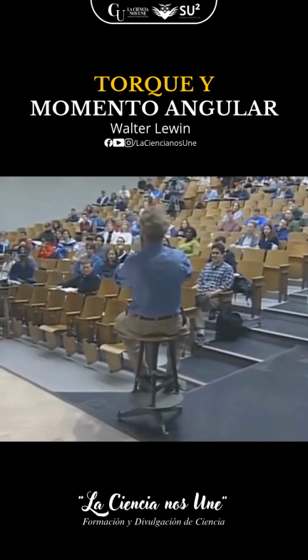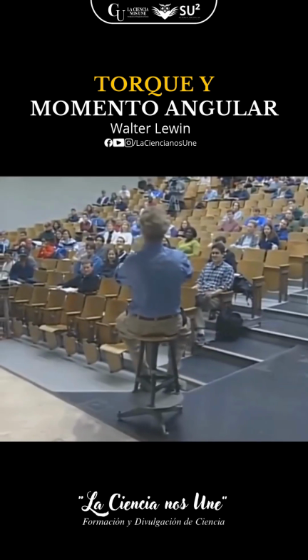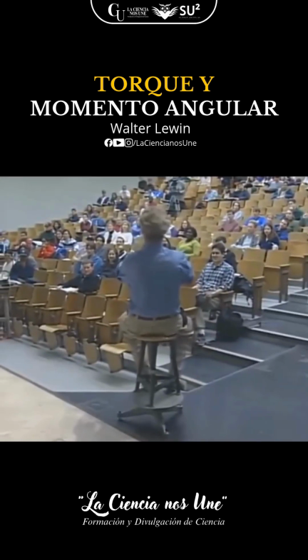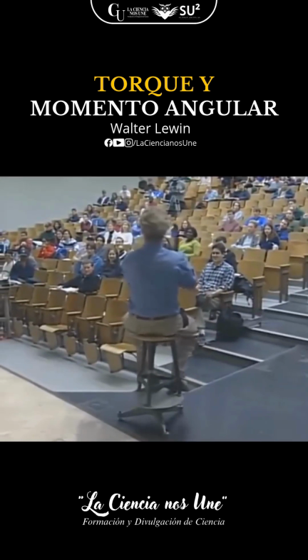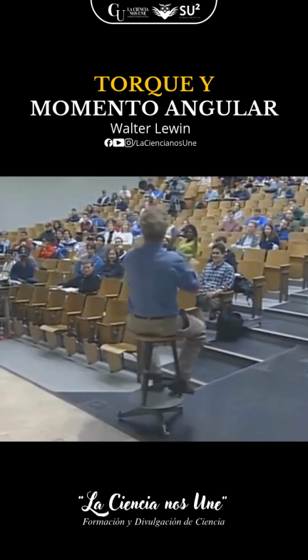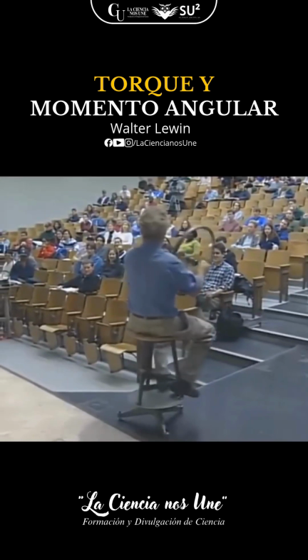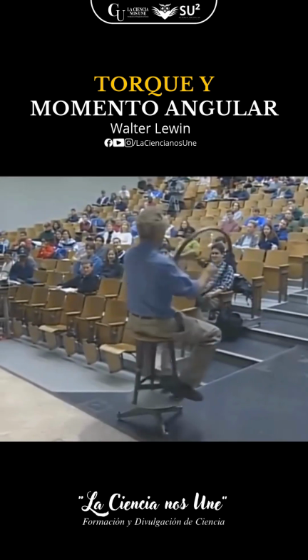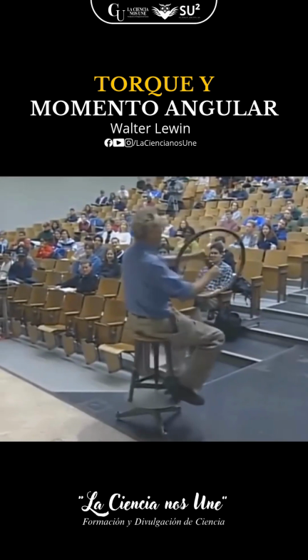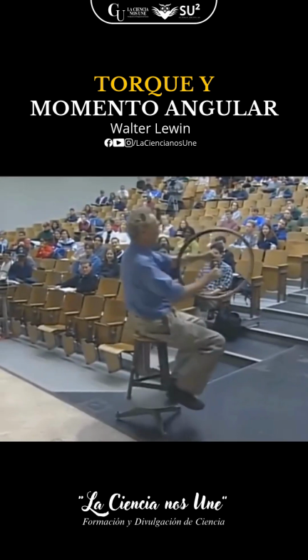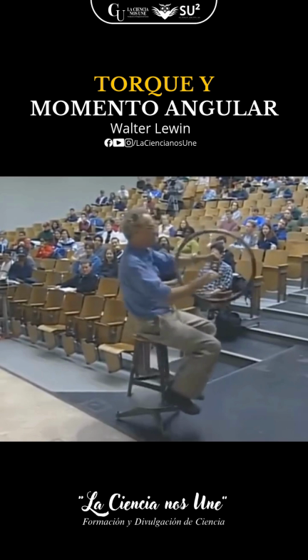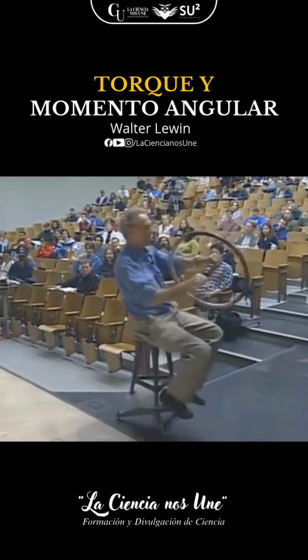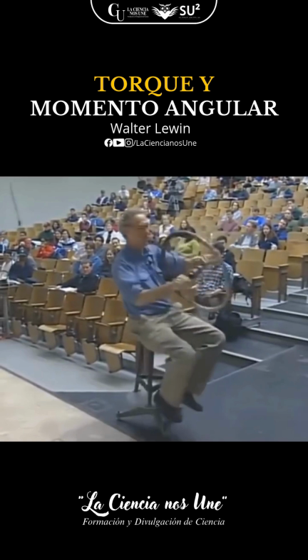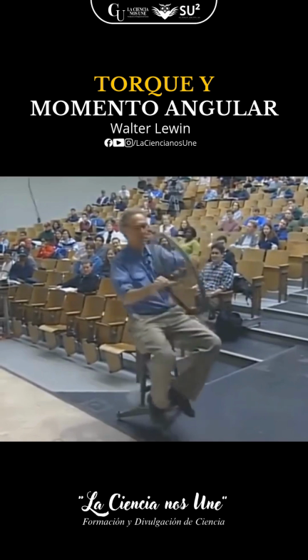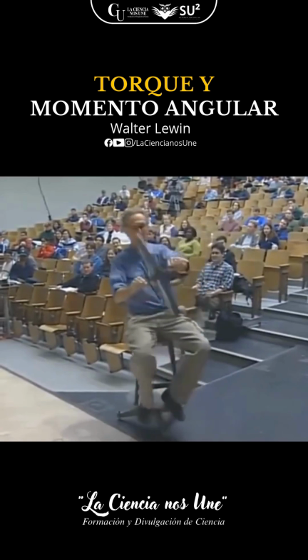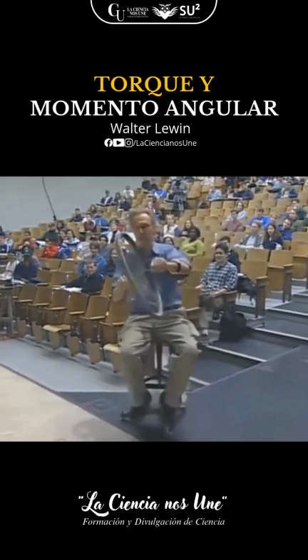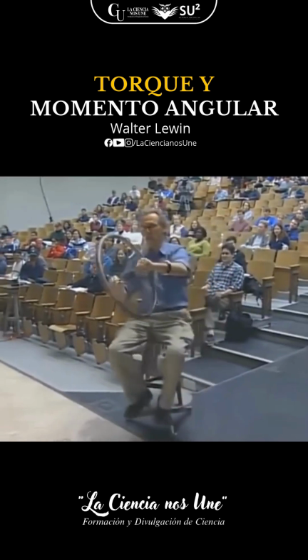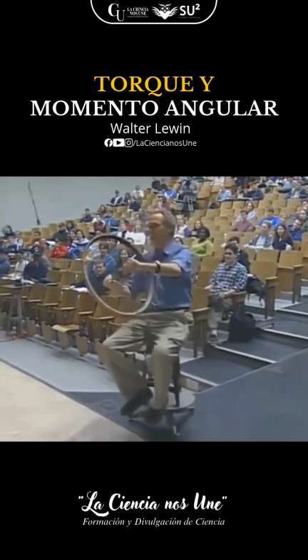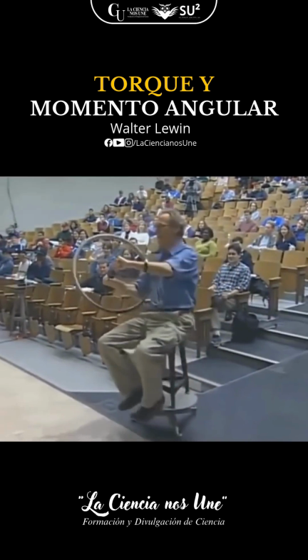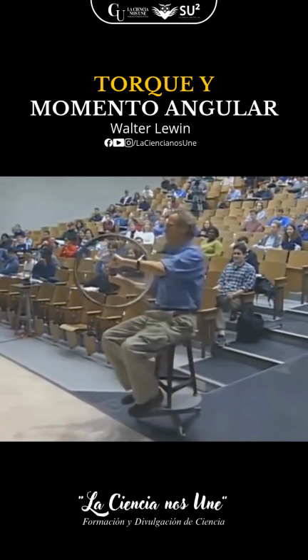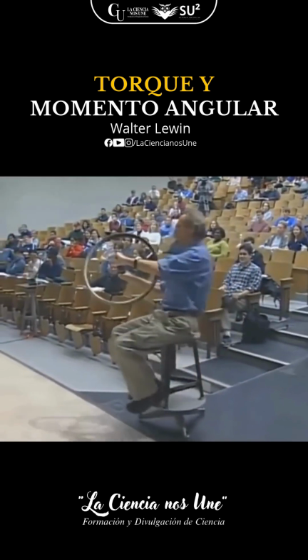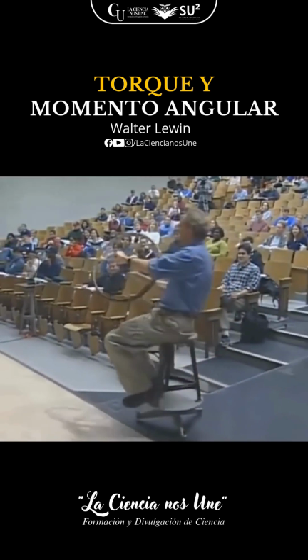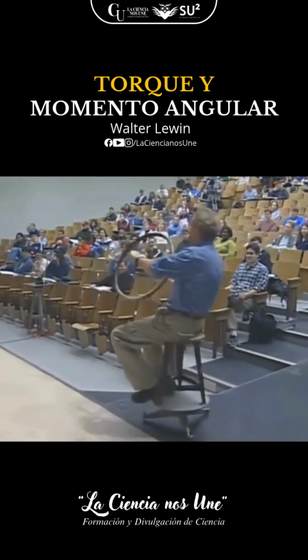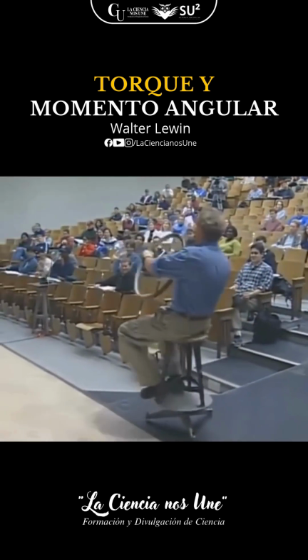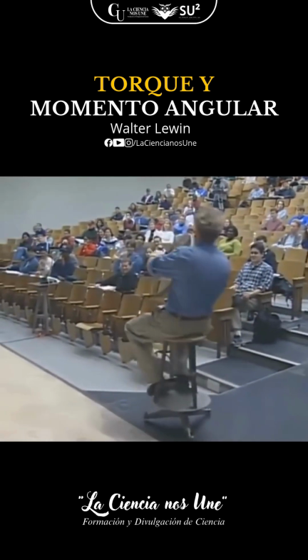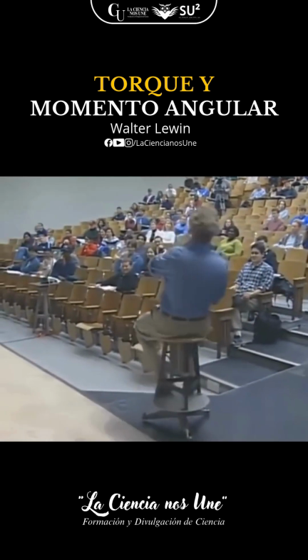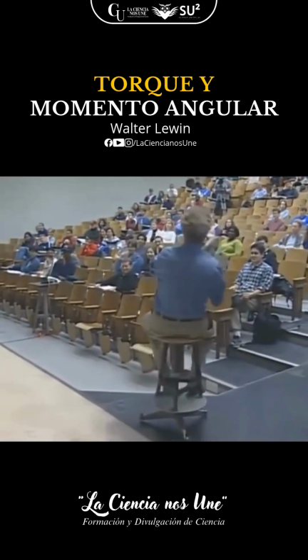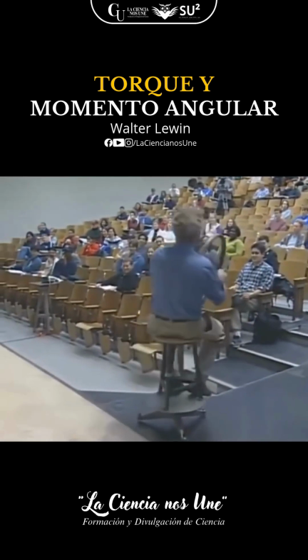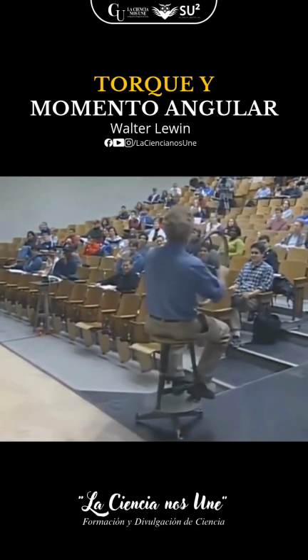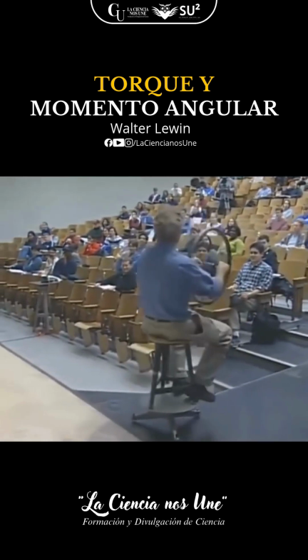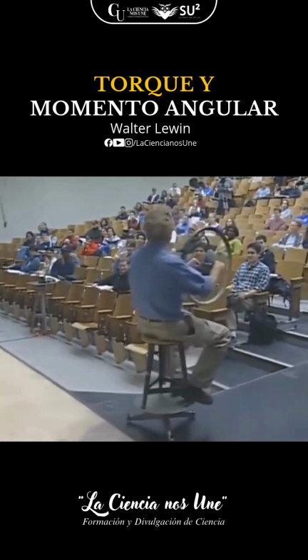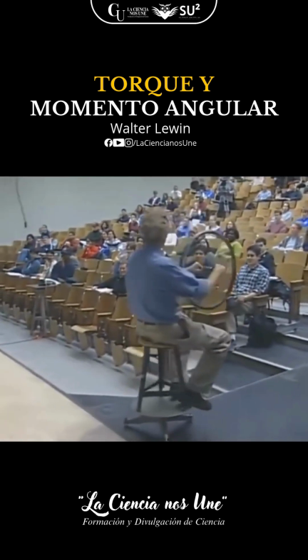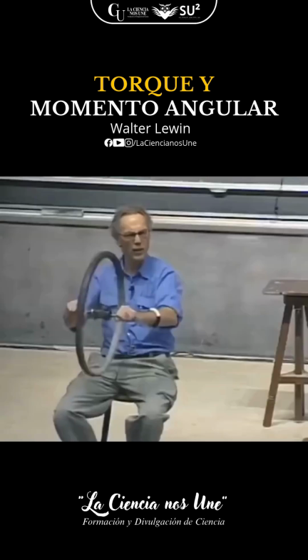The angular momentum vector is chasing, so to speak, the torque. Is that normal?